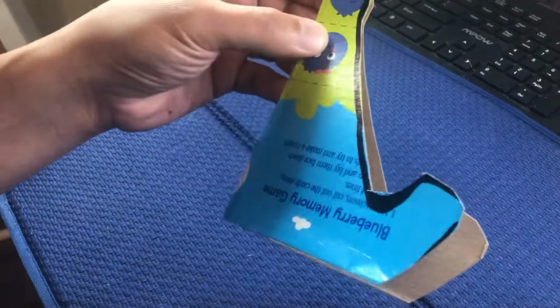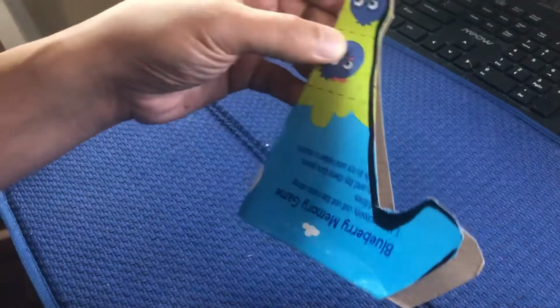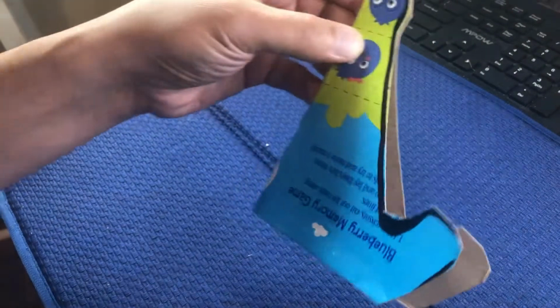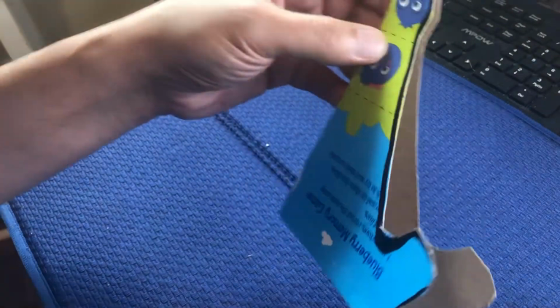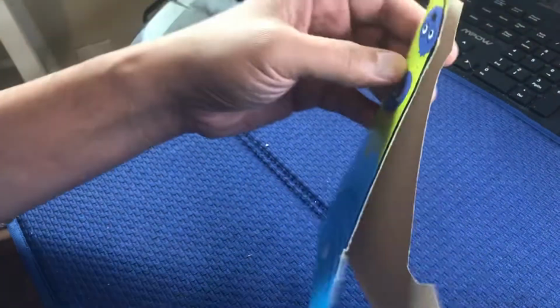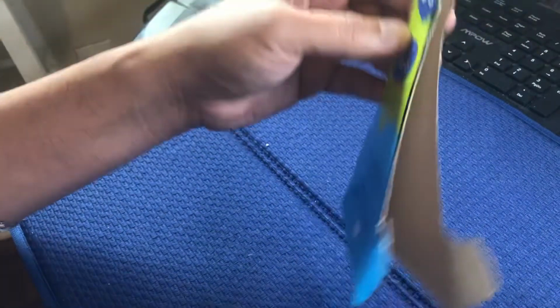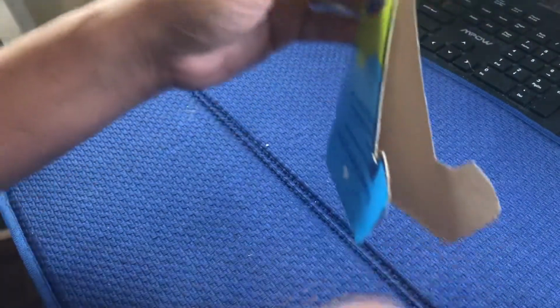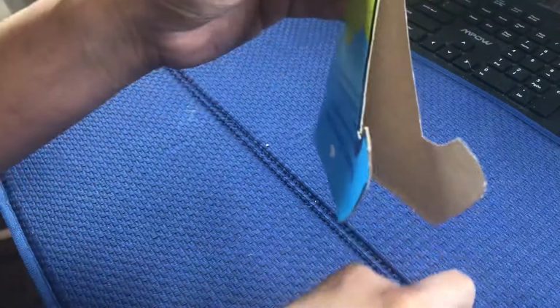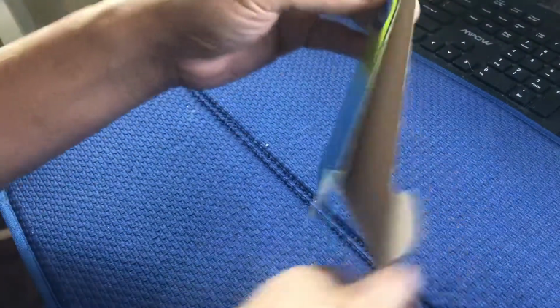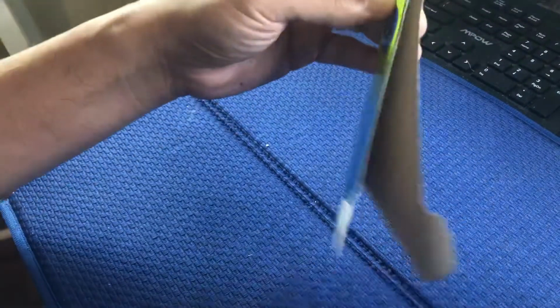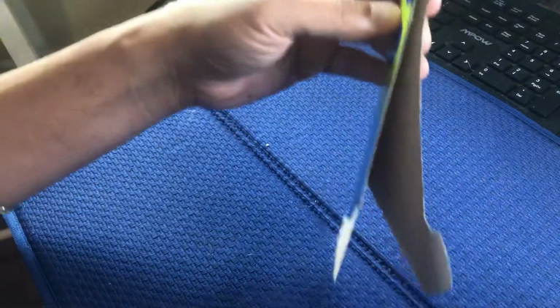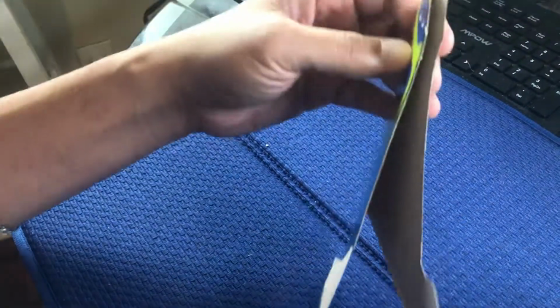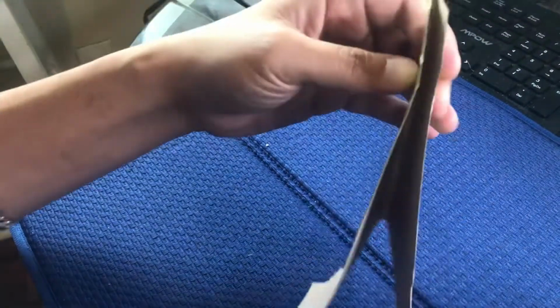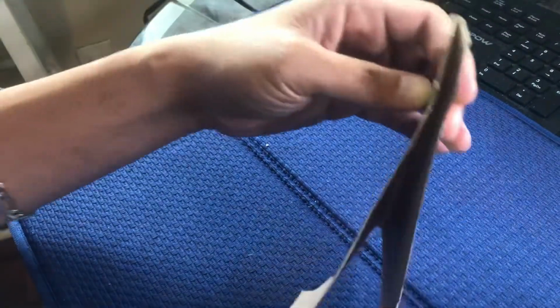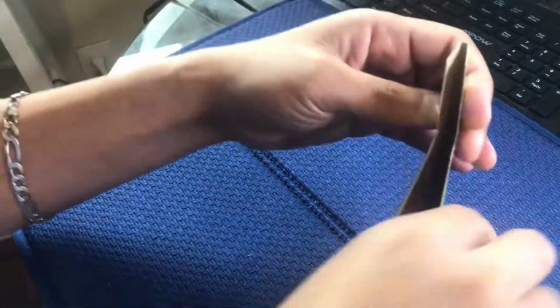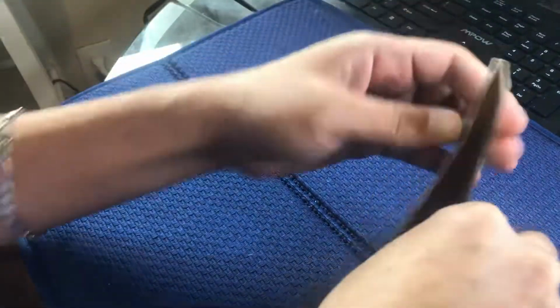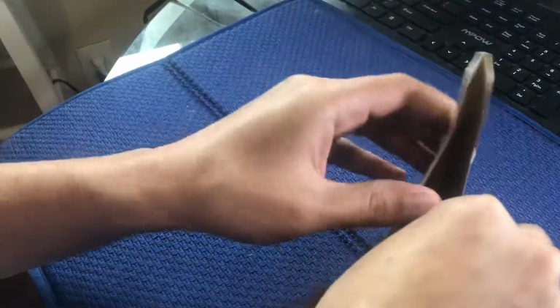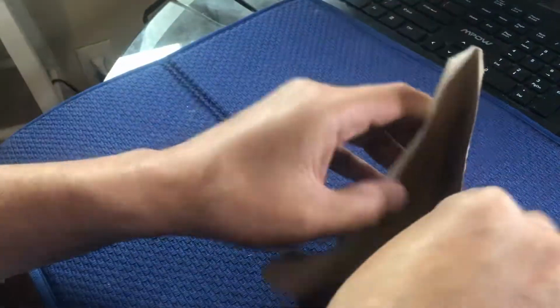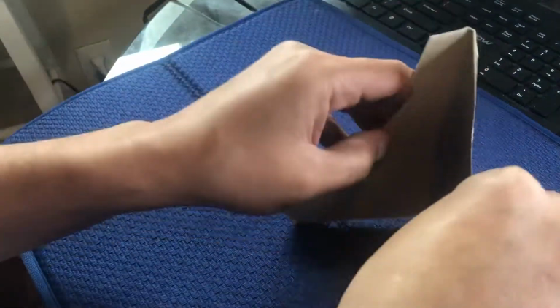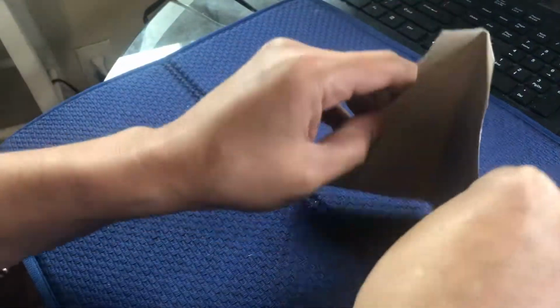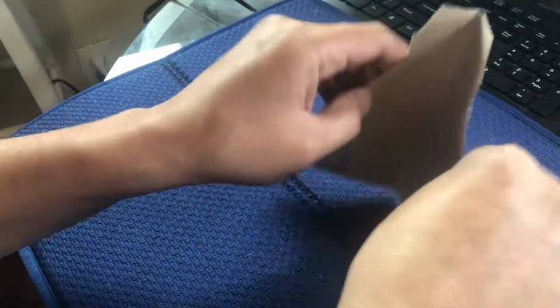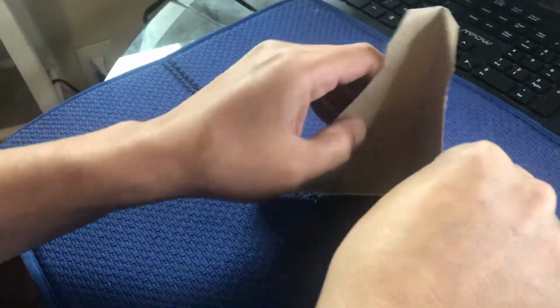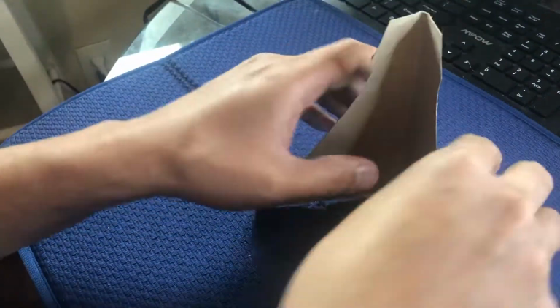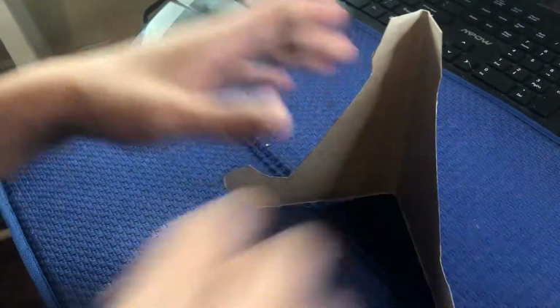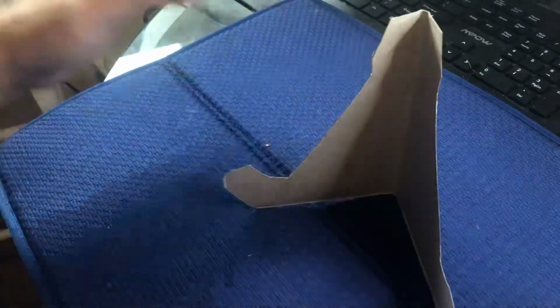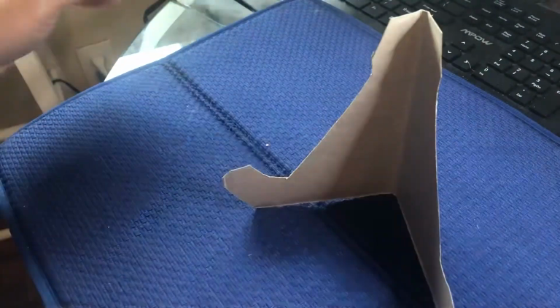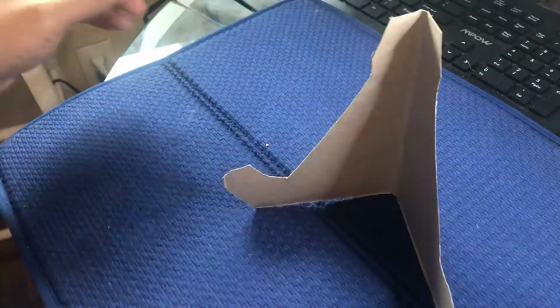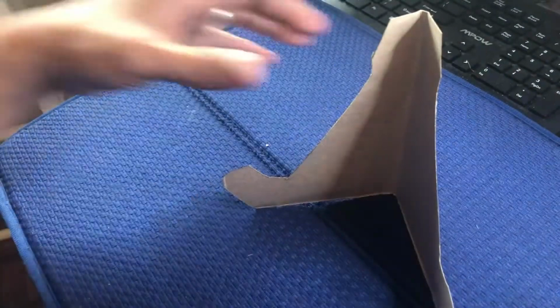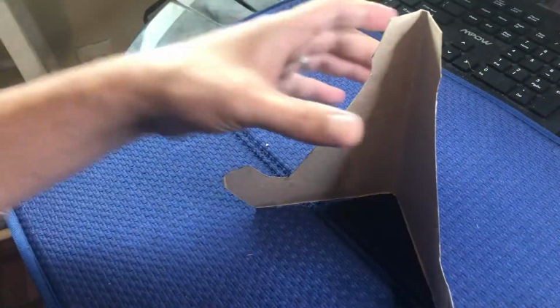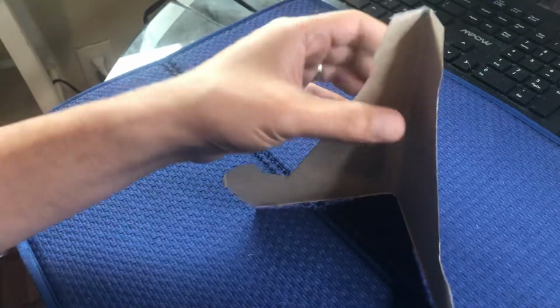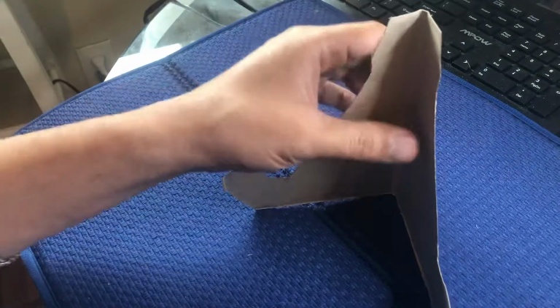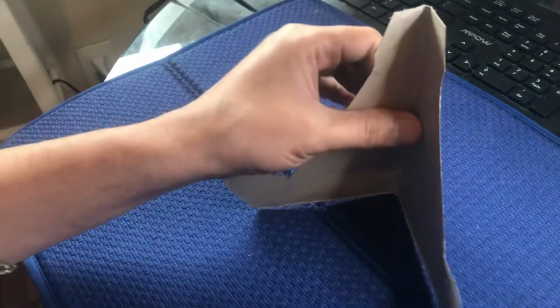And then, voila. You have your own iPad stand.